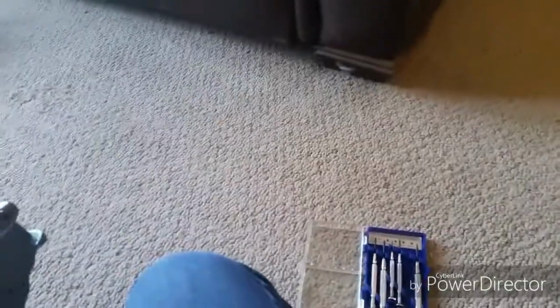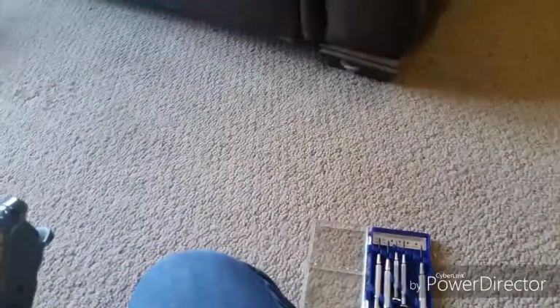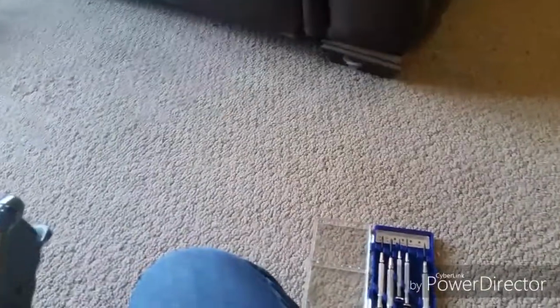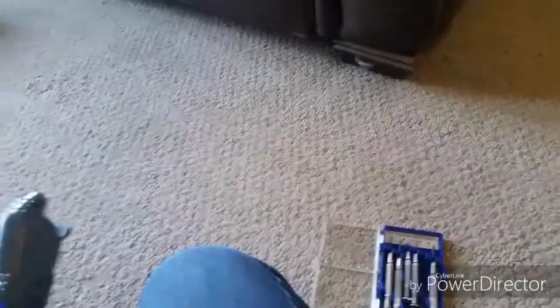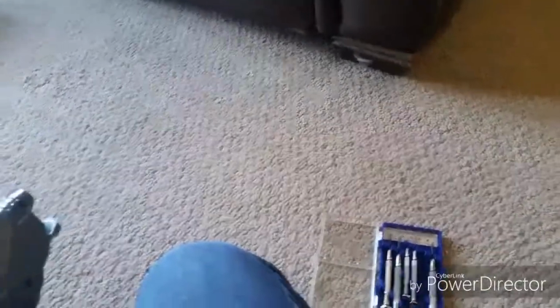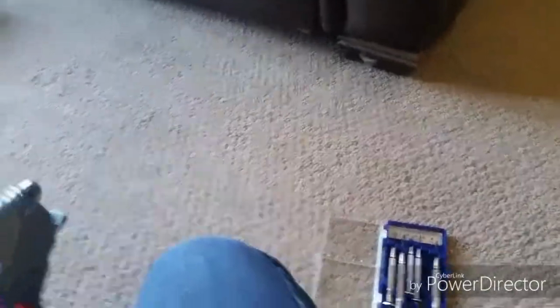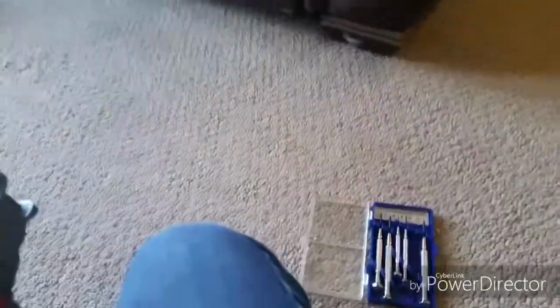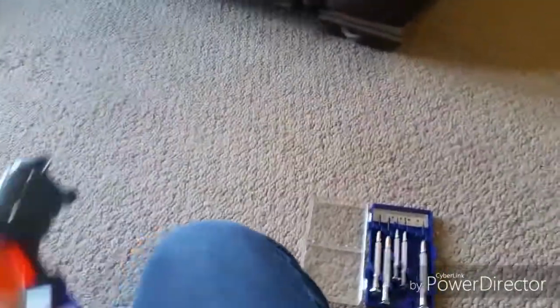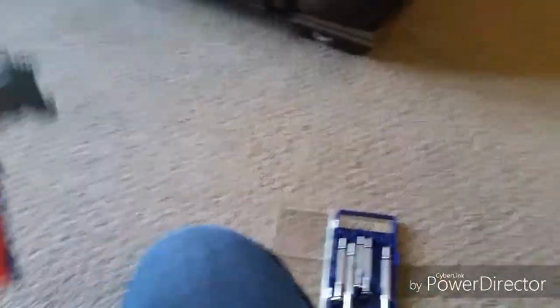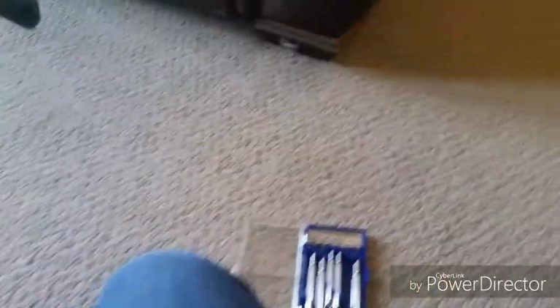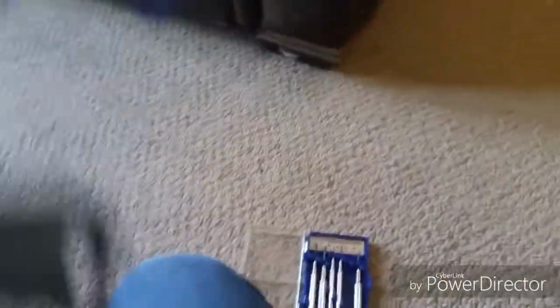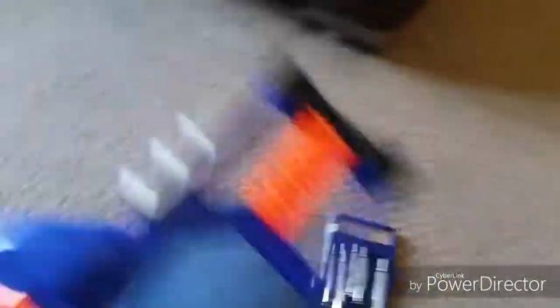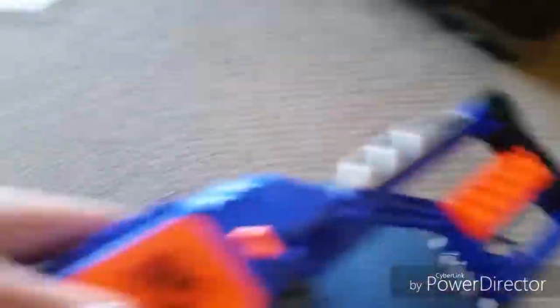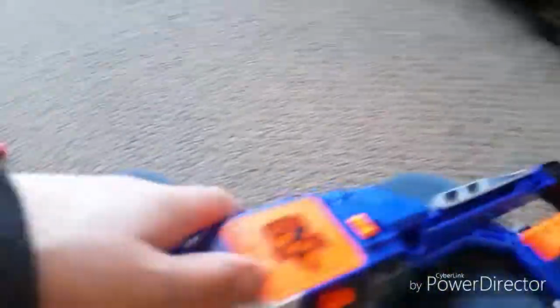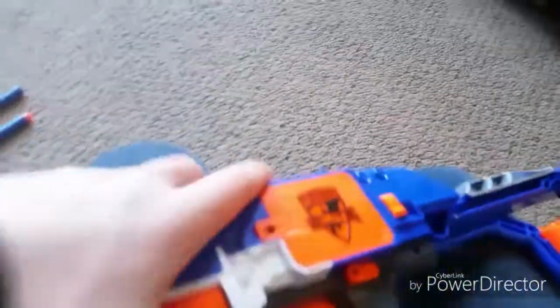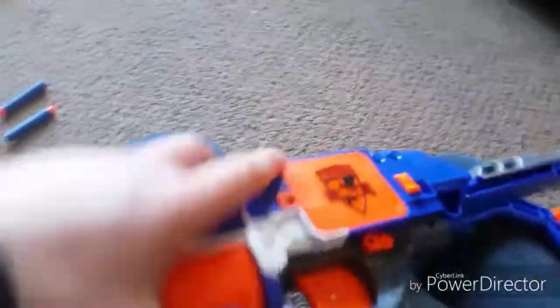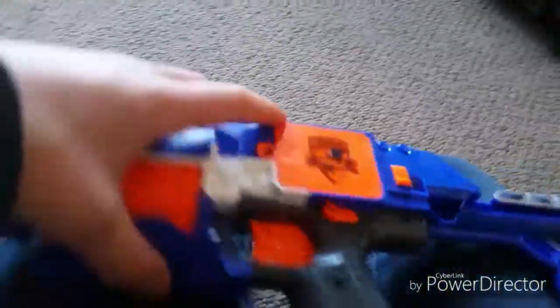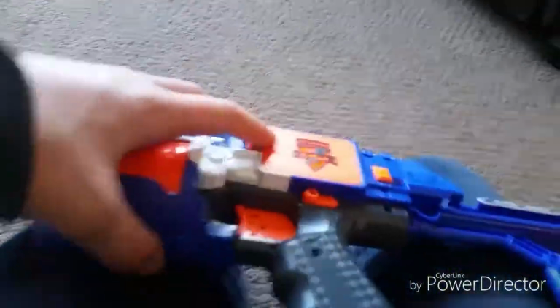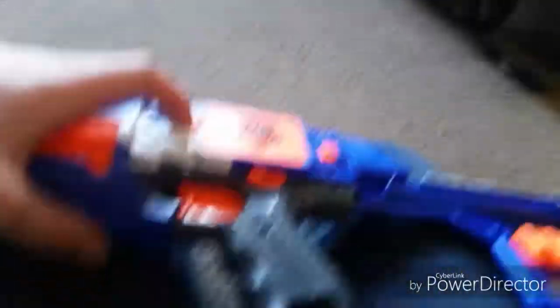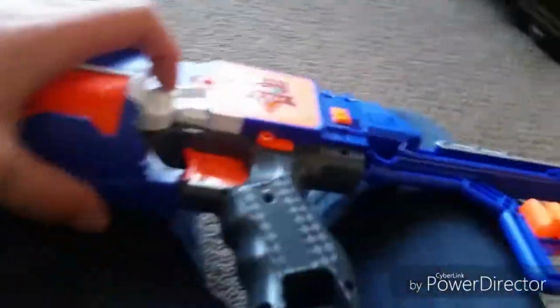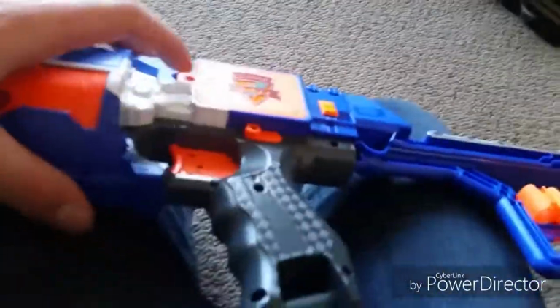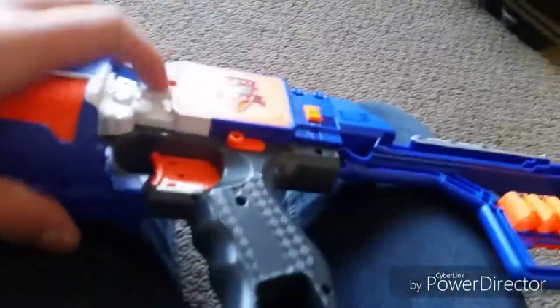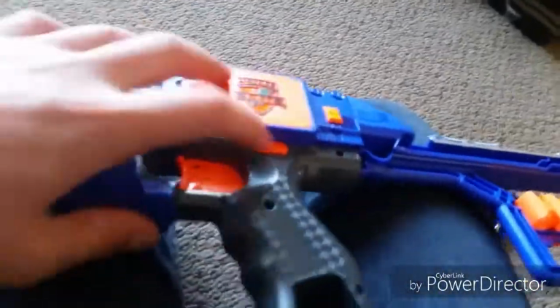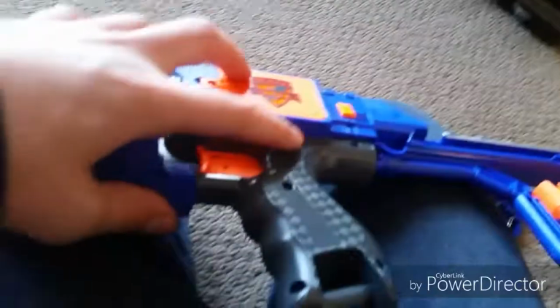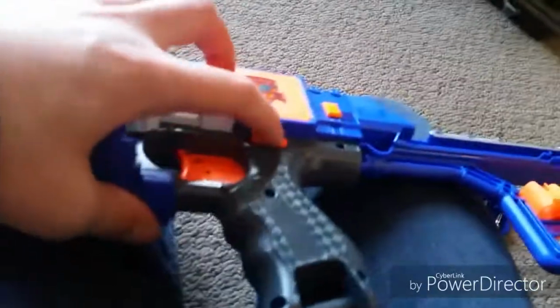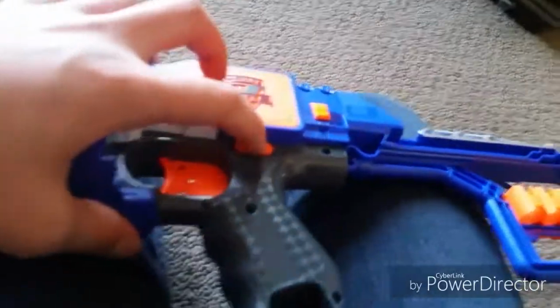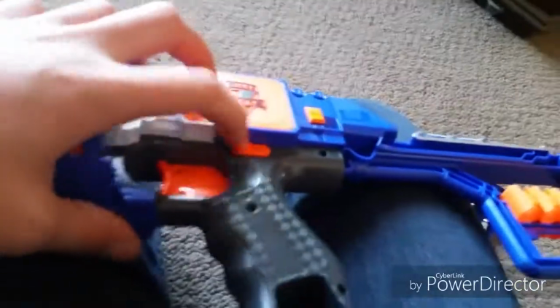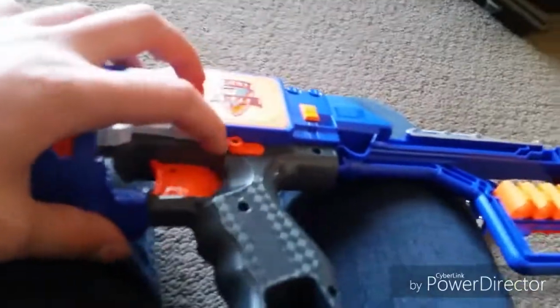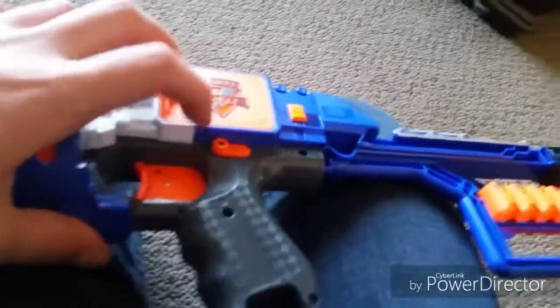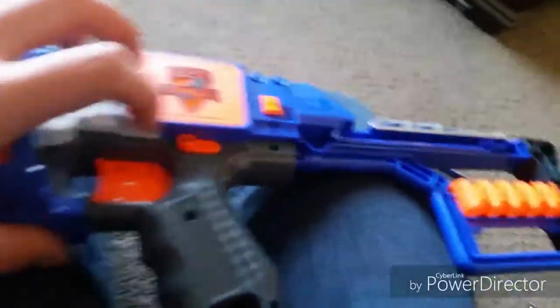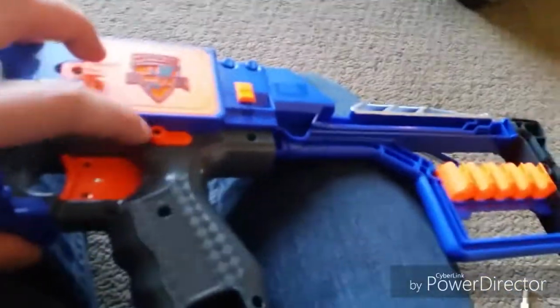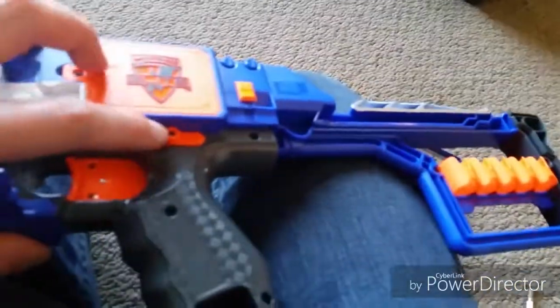And guys, I'll show you a little test run on how it shoots. So I will turn it on for a second.